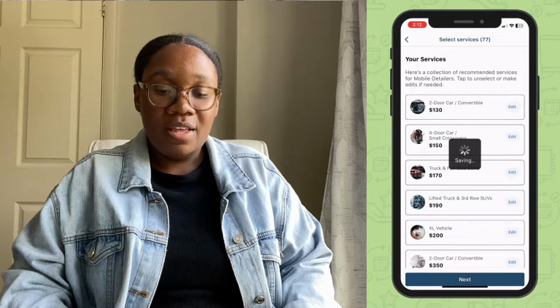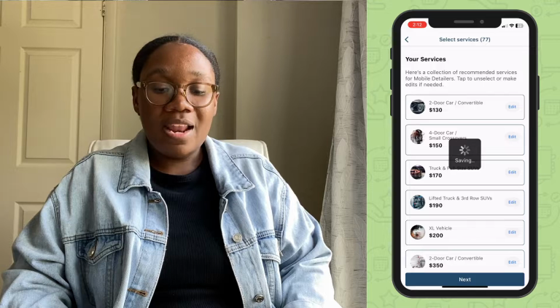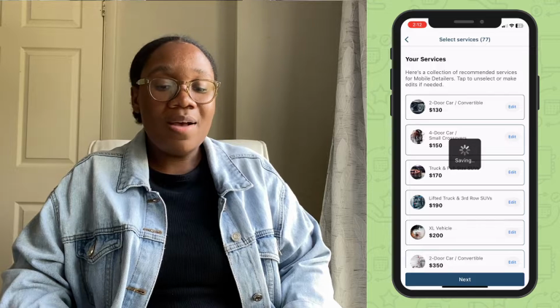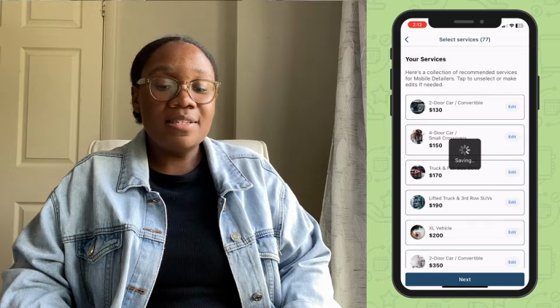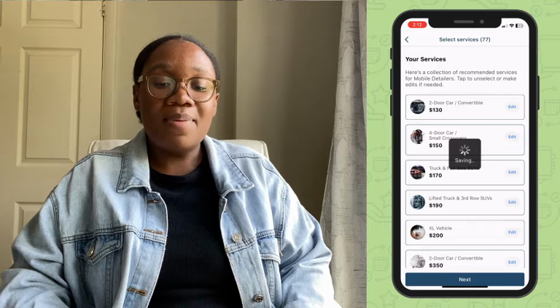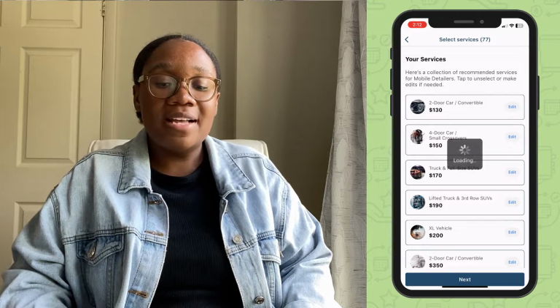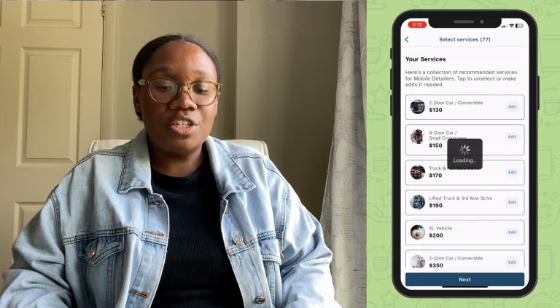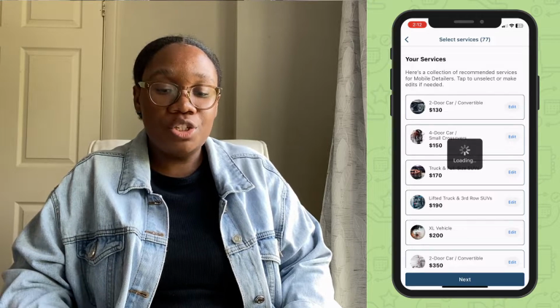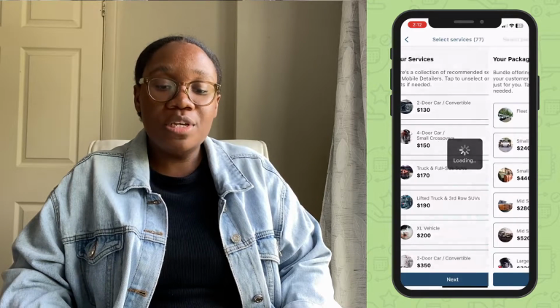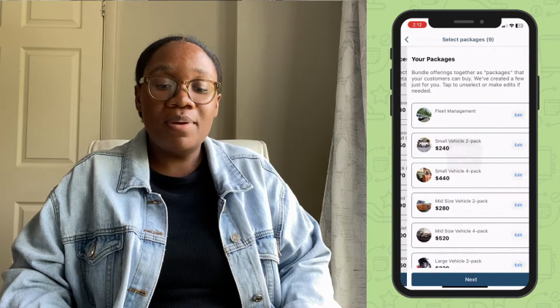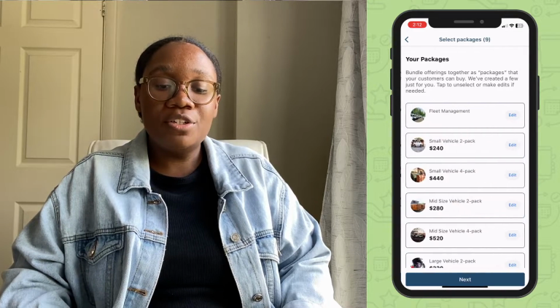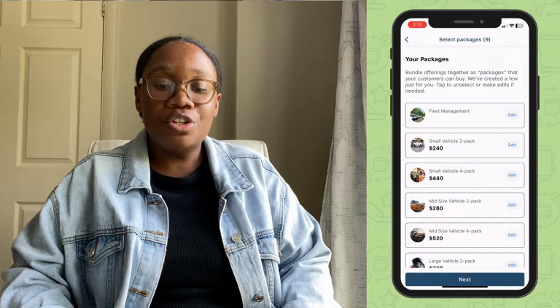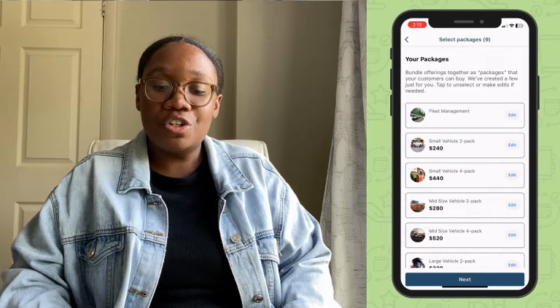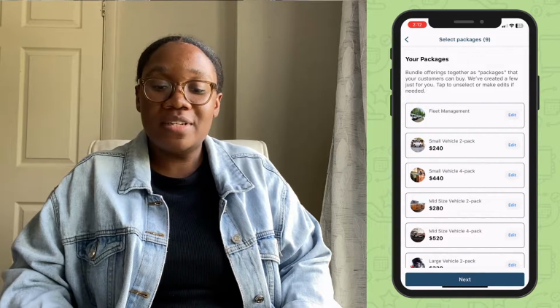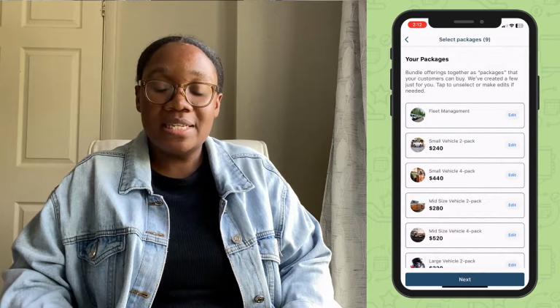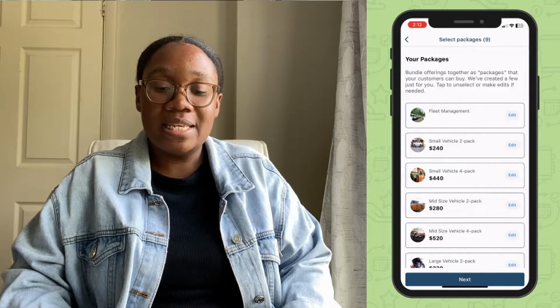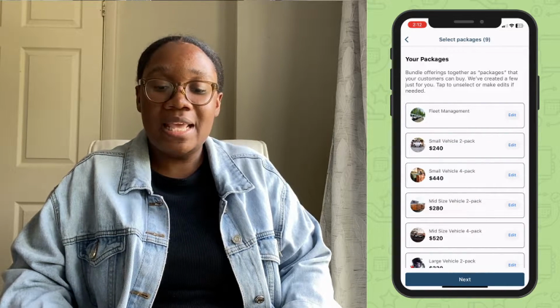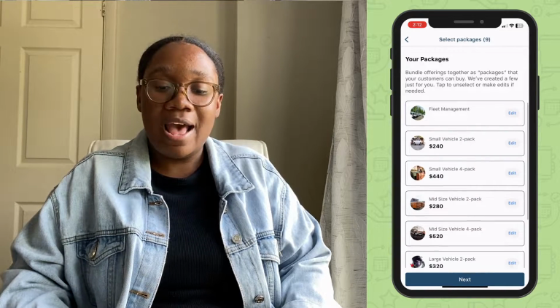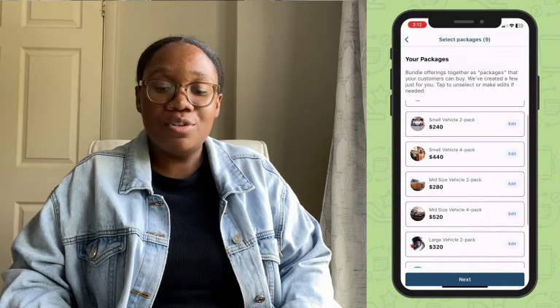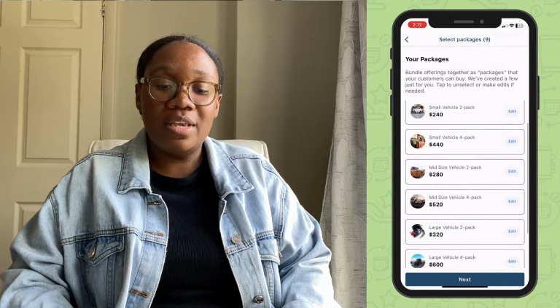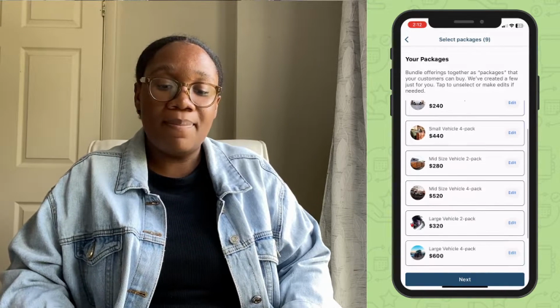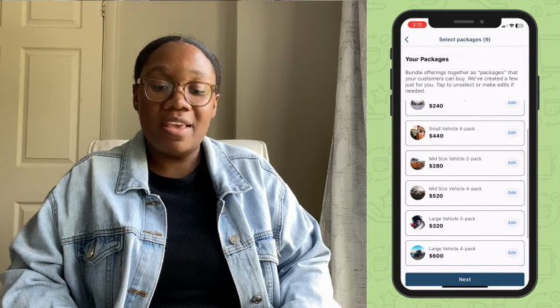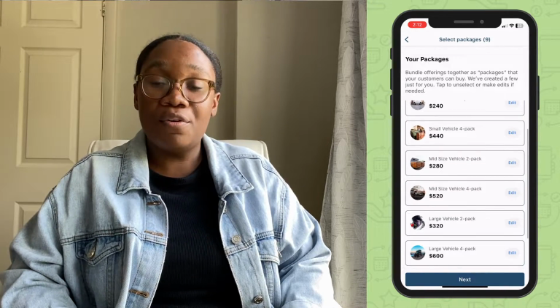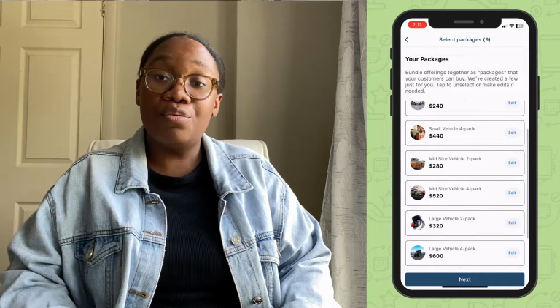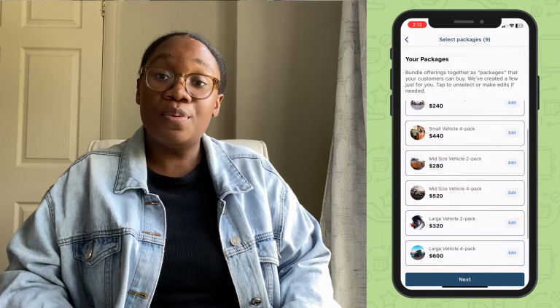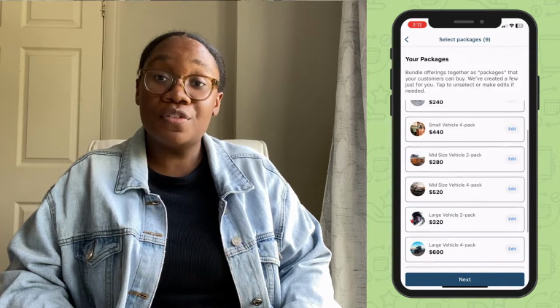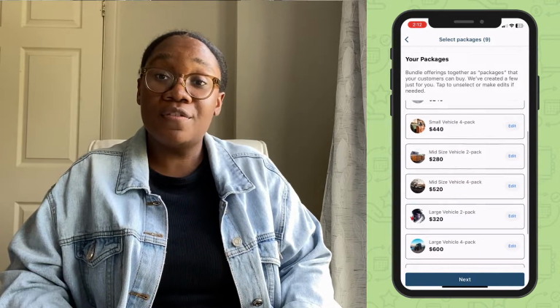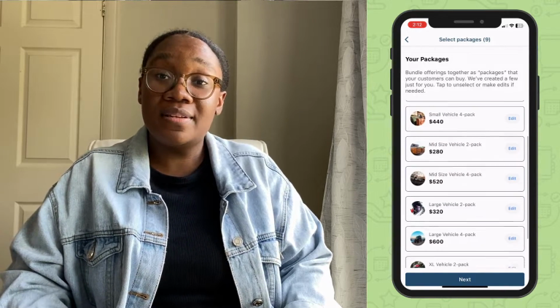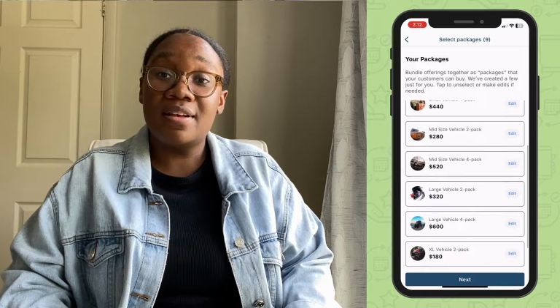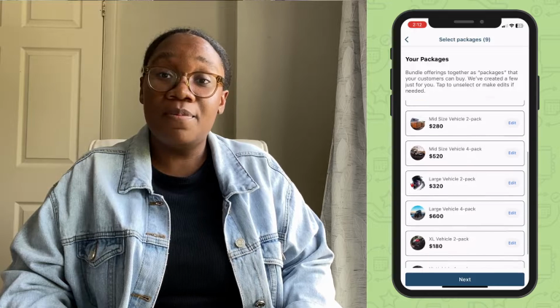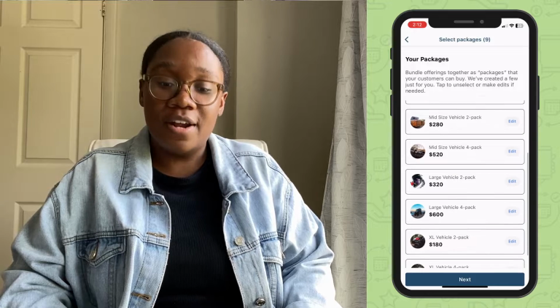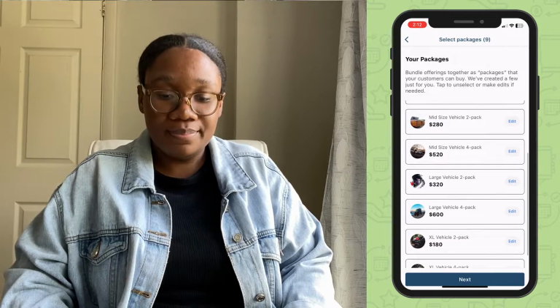Now add some packages. You can bundle your services in the app so you can get paid for a group of services up front.